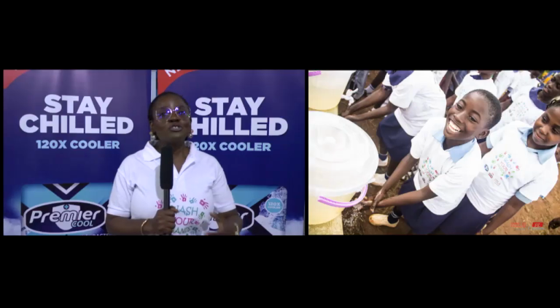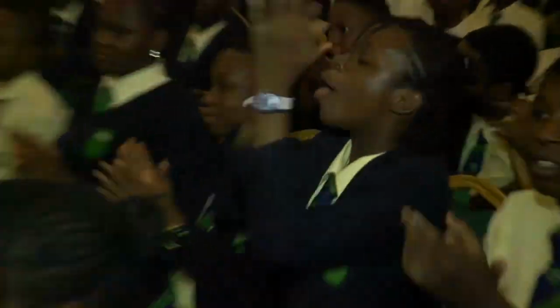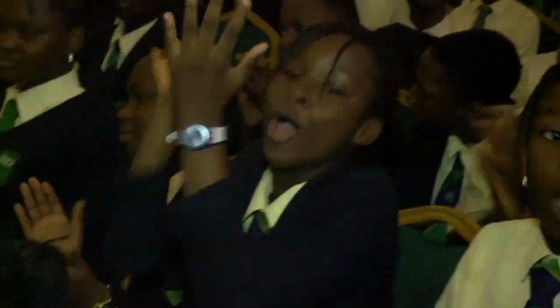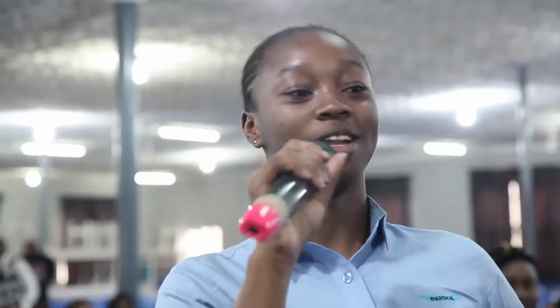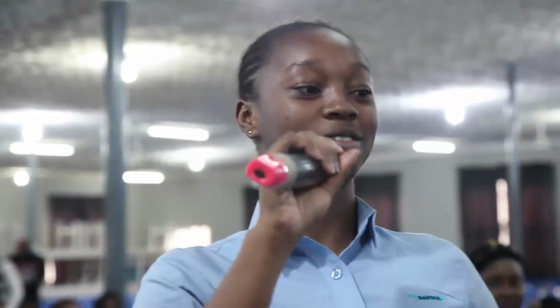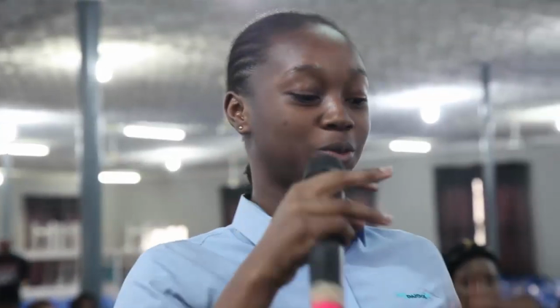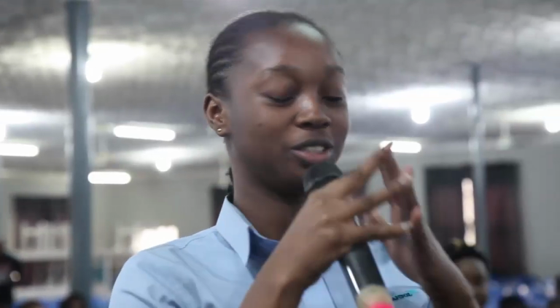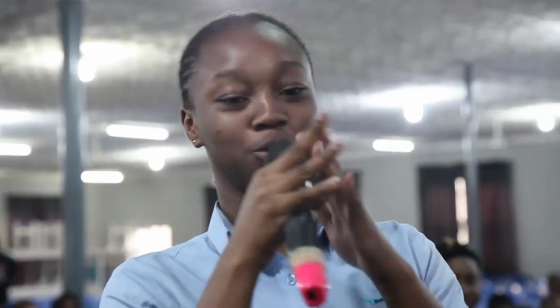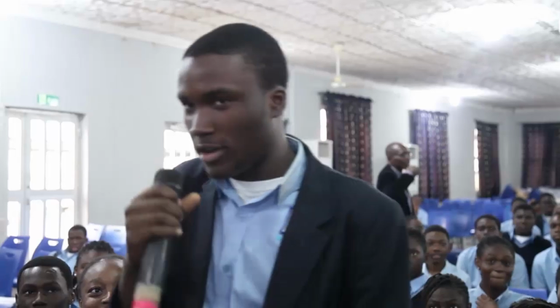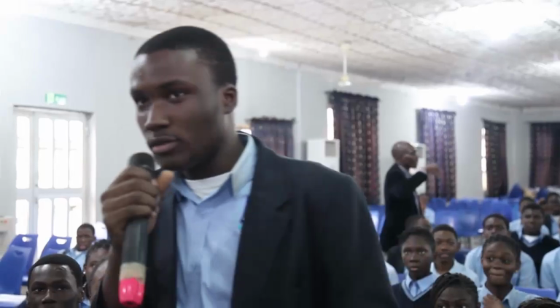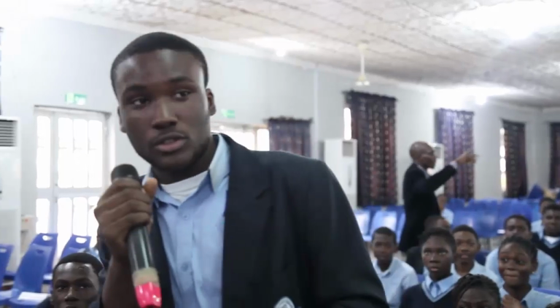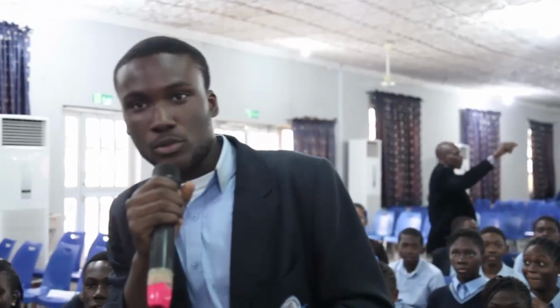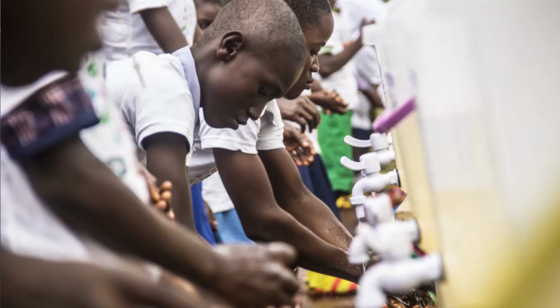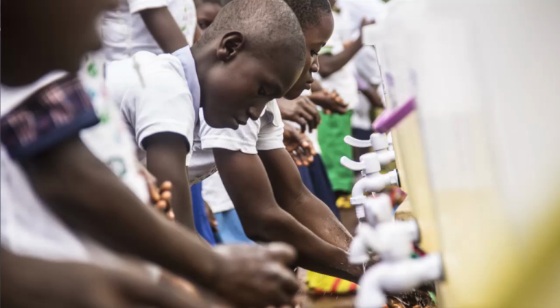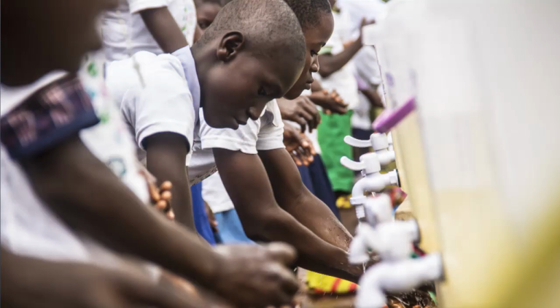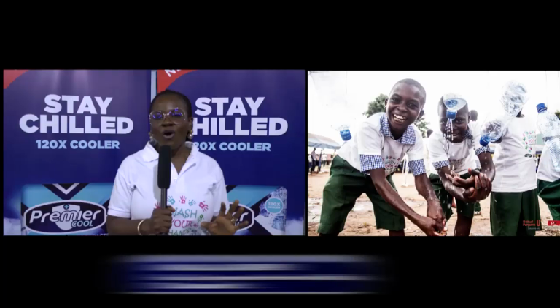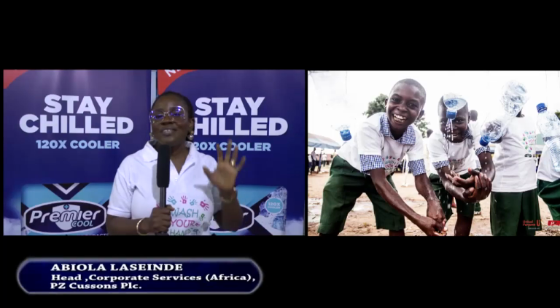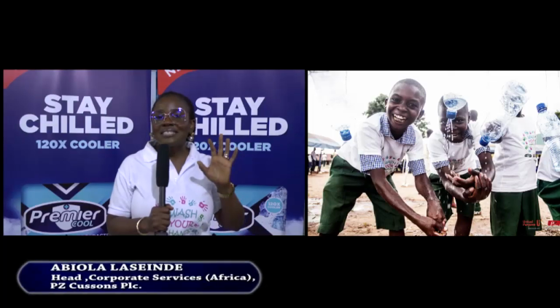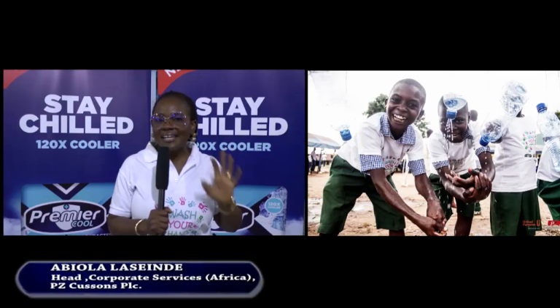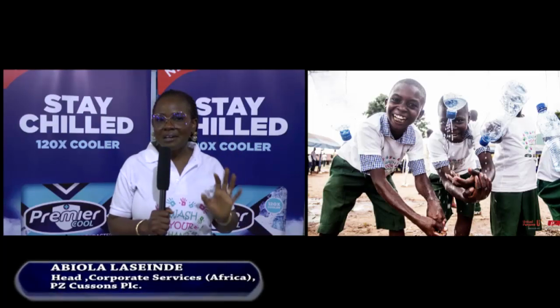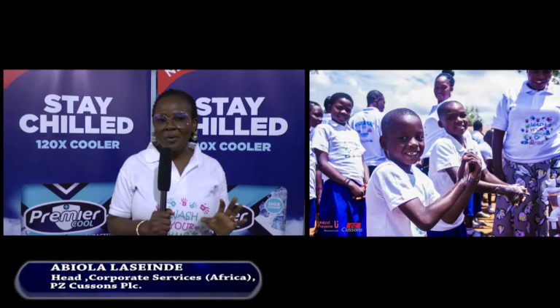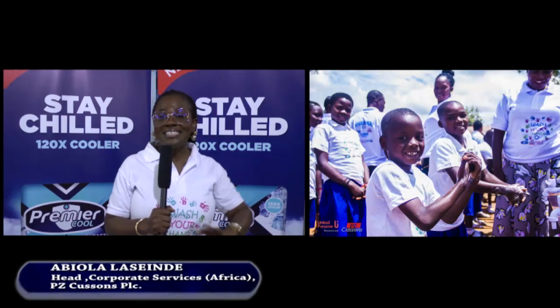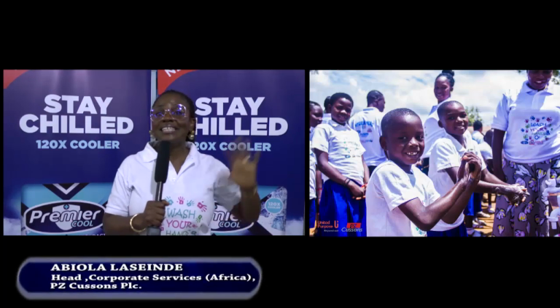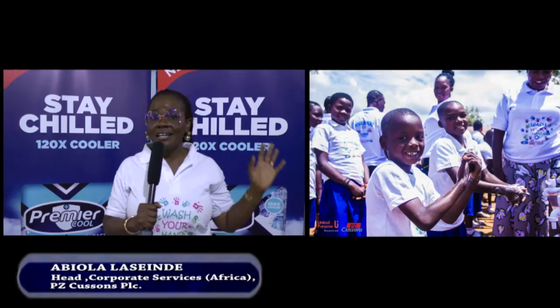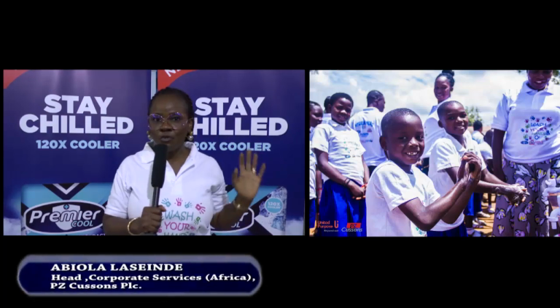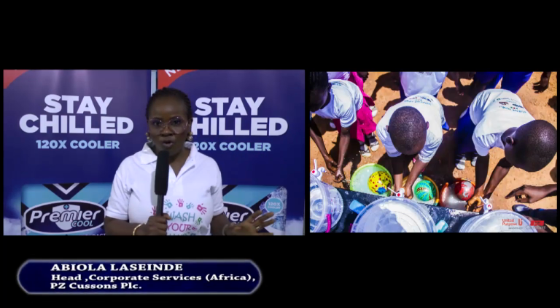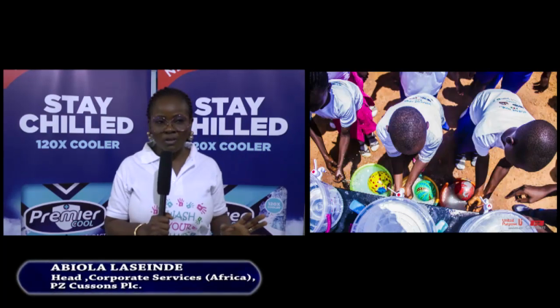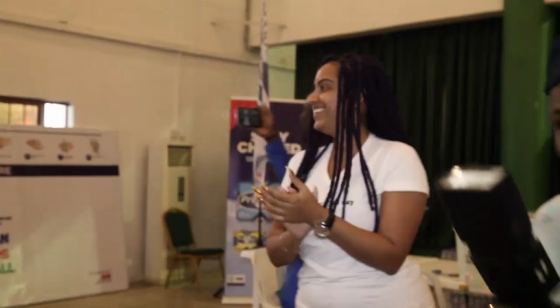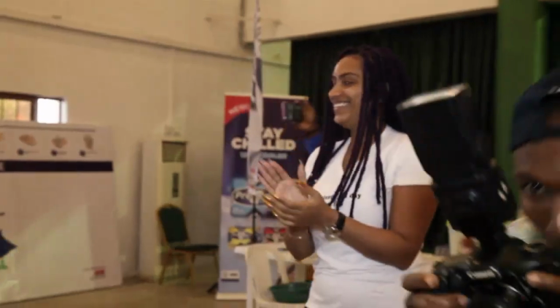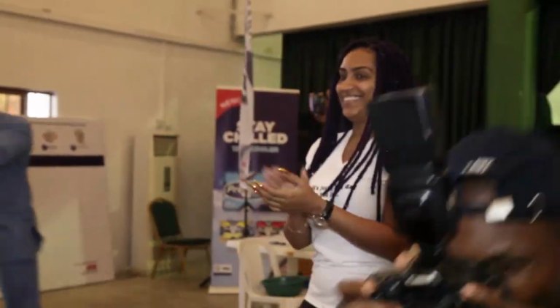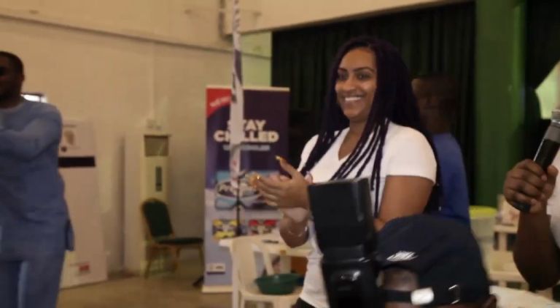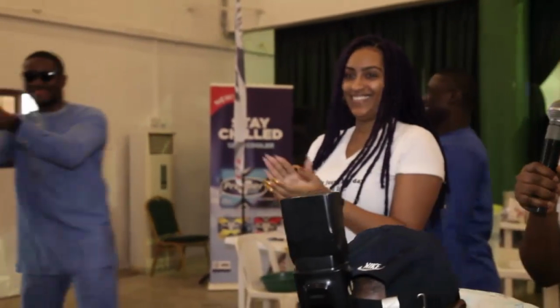They've been so excited learning about the key lessons of this year's campaign, which is Clean Hands for All. The energy has been electric.